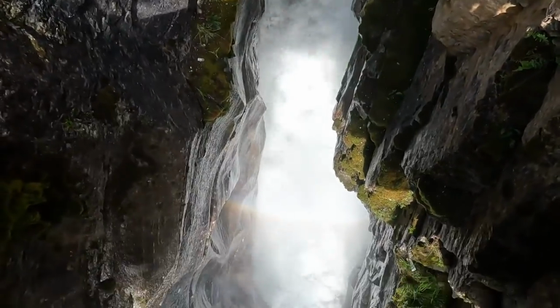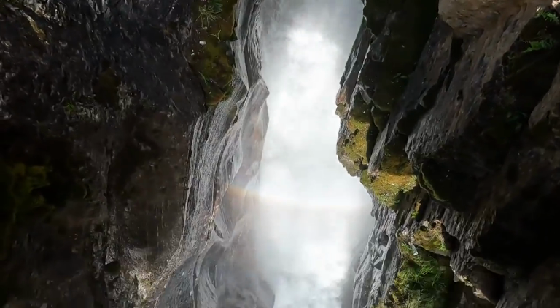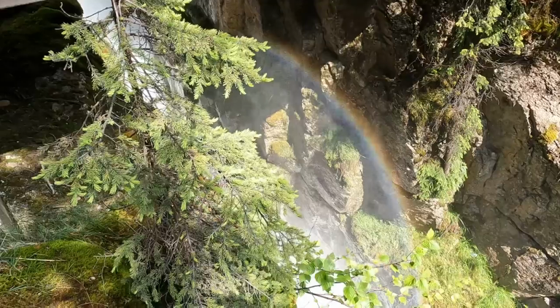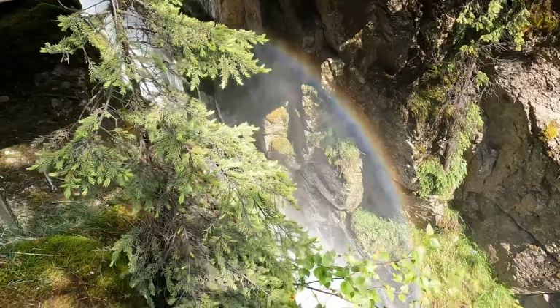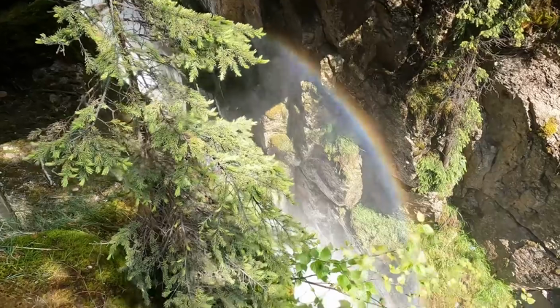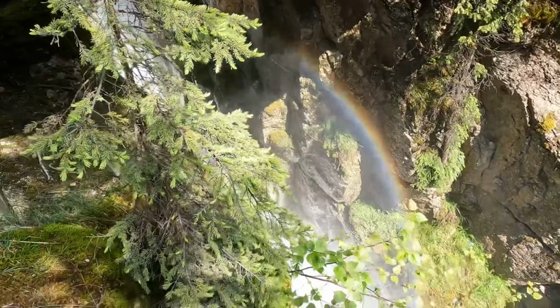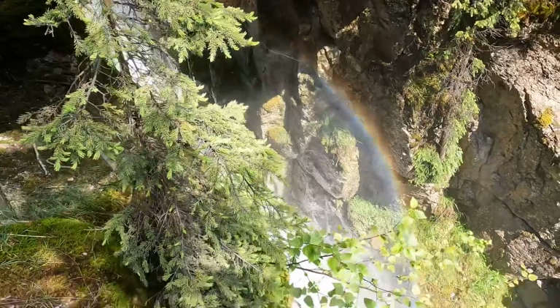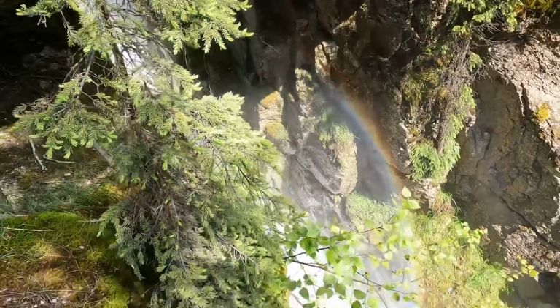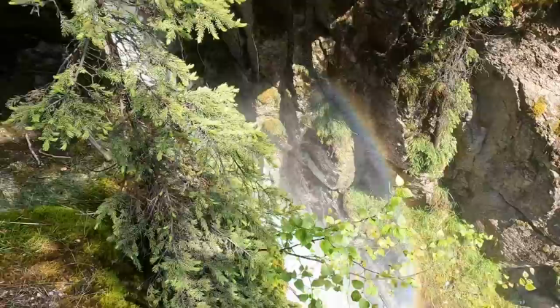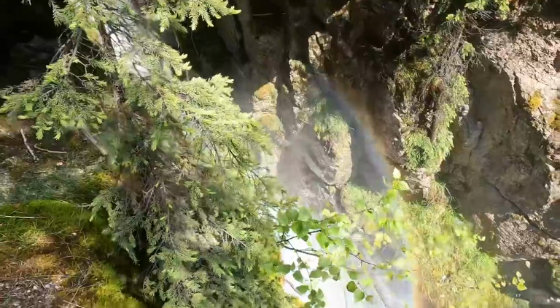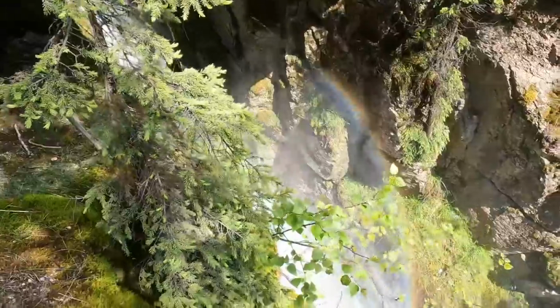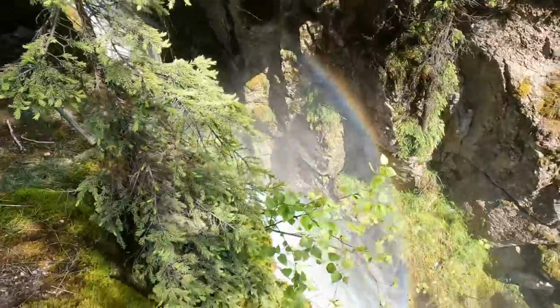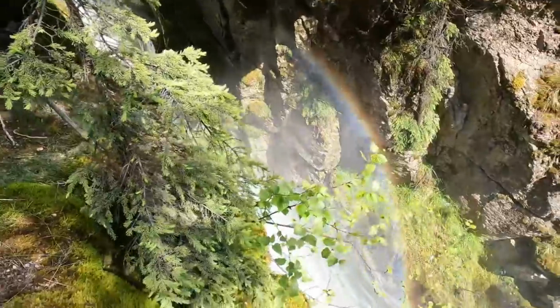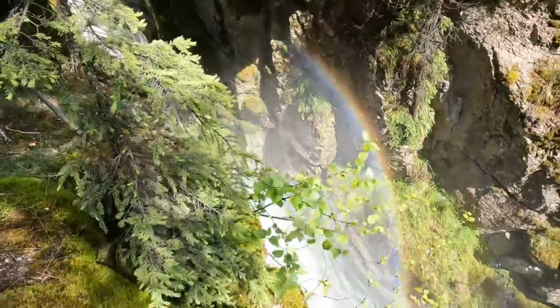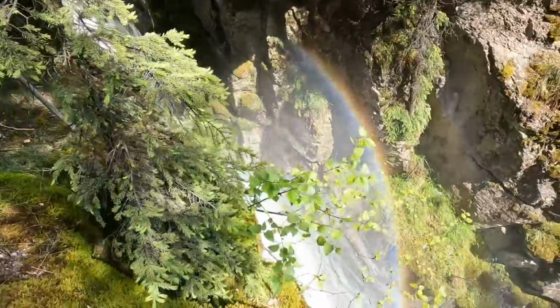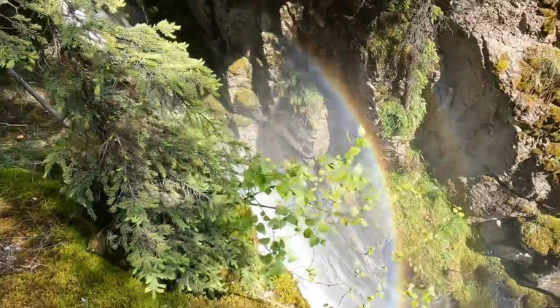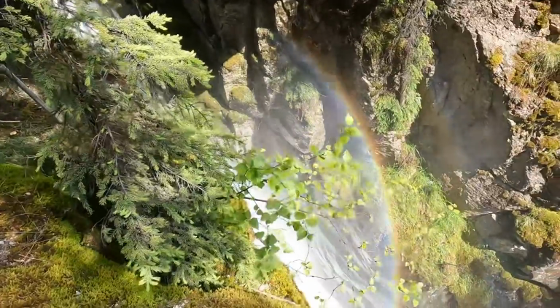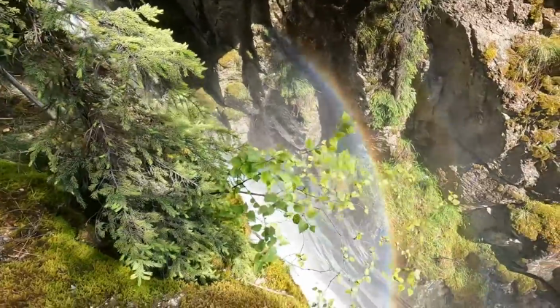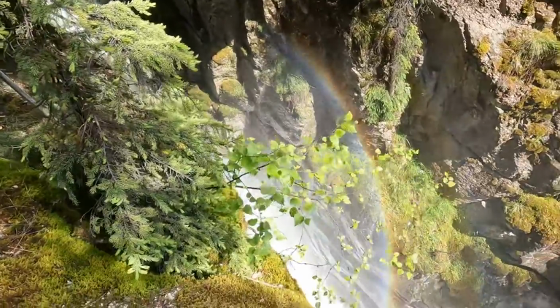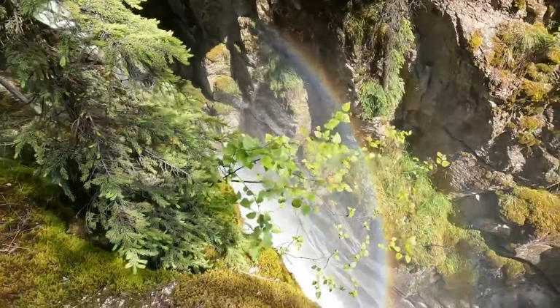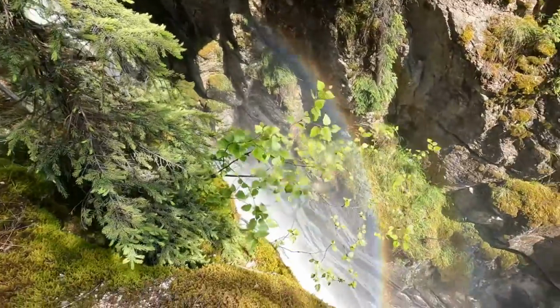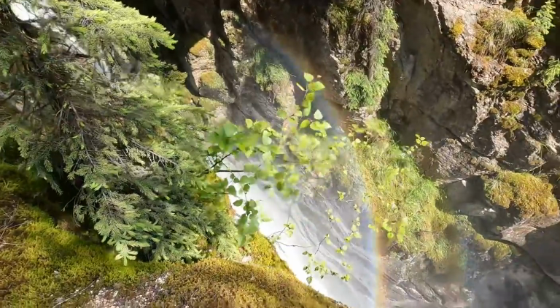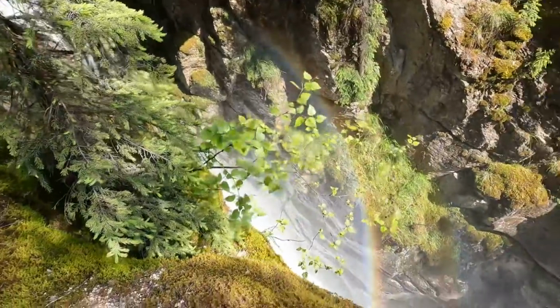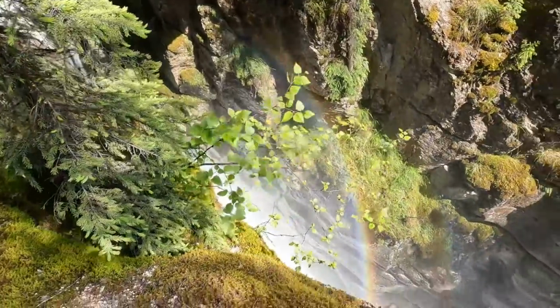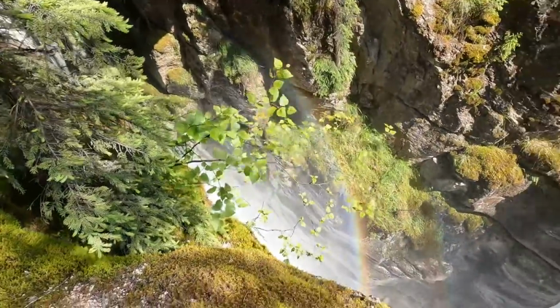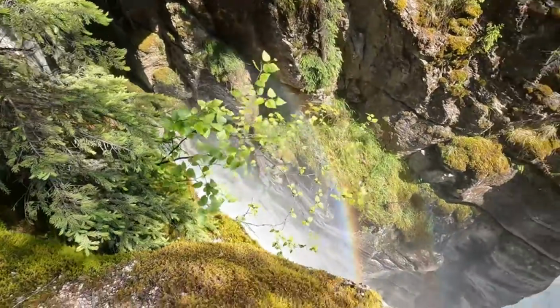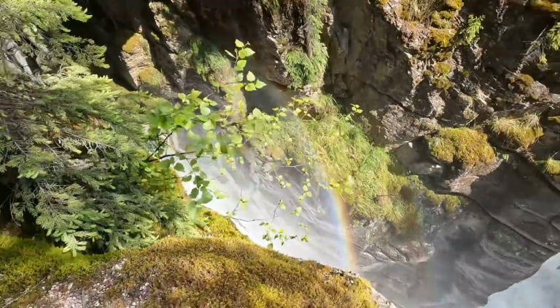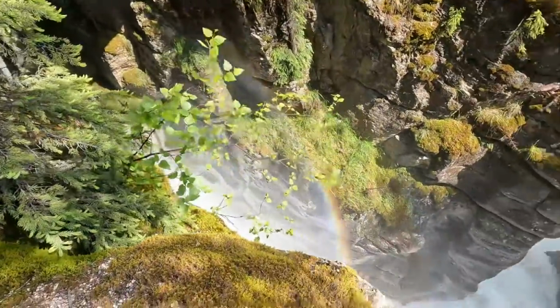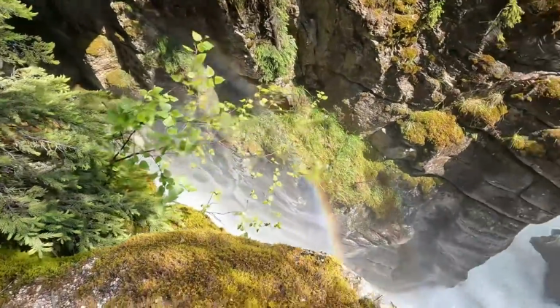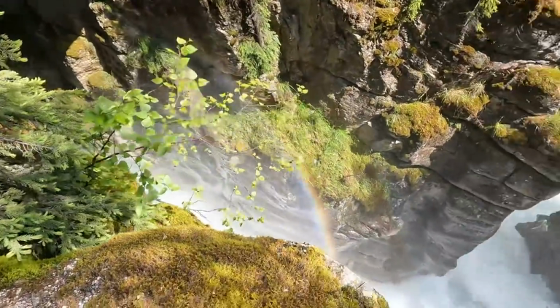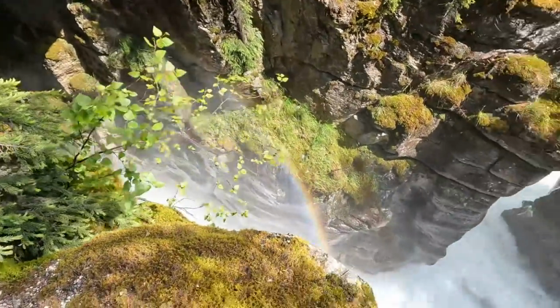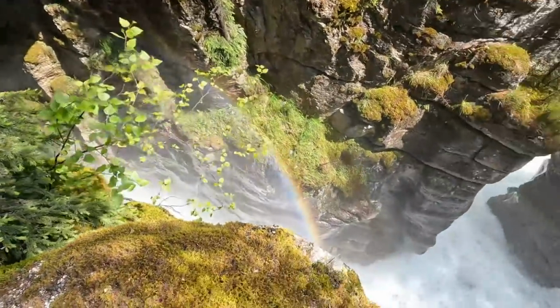We were amazed at how the forceful water had created such a beautiful canyon.